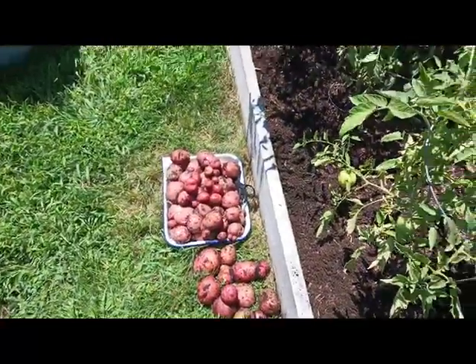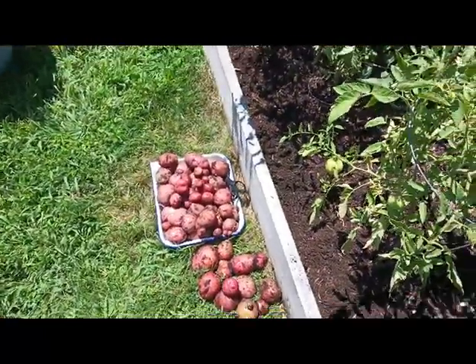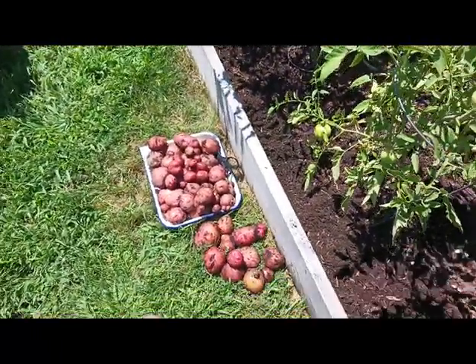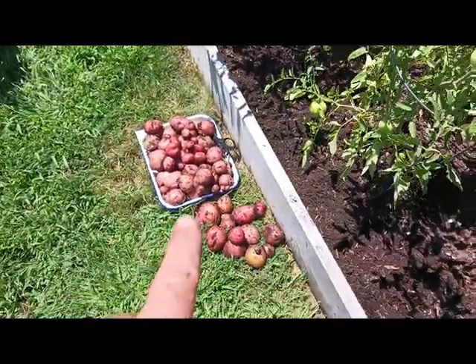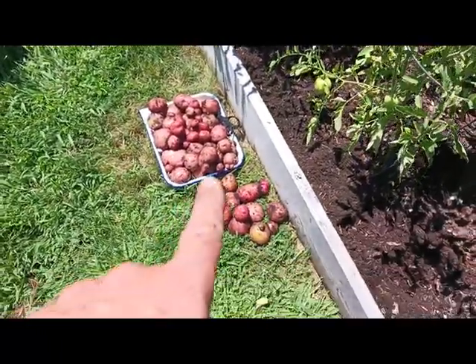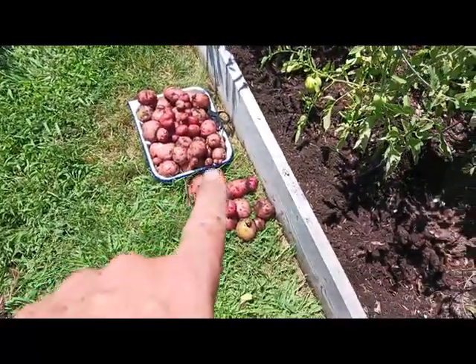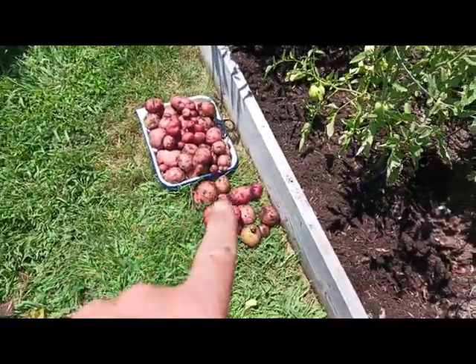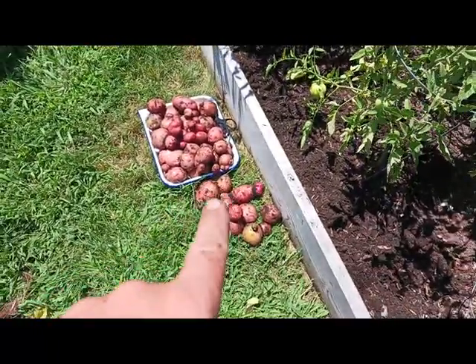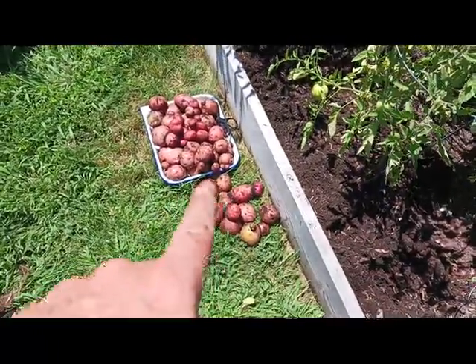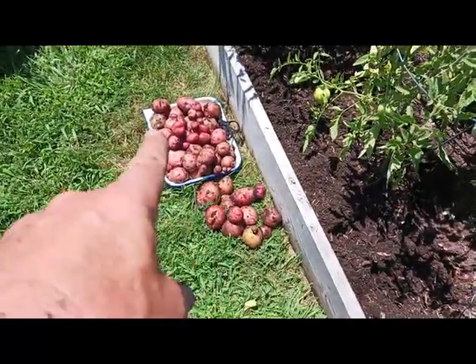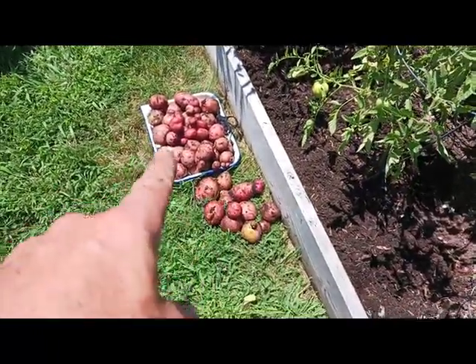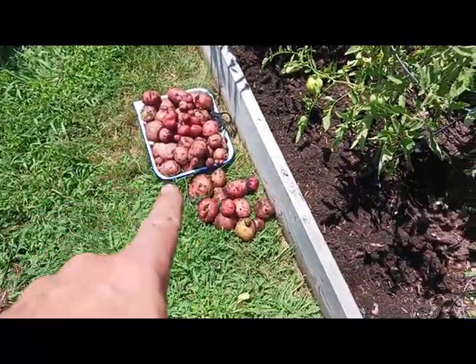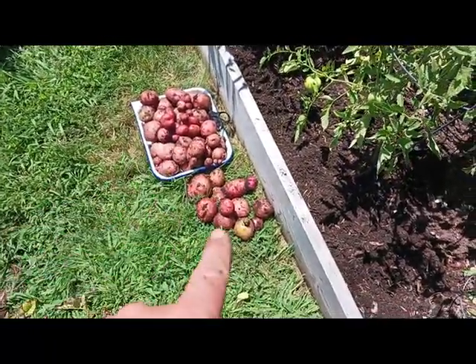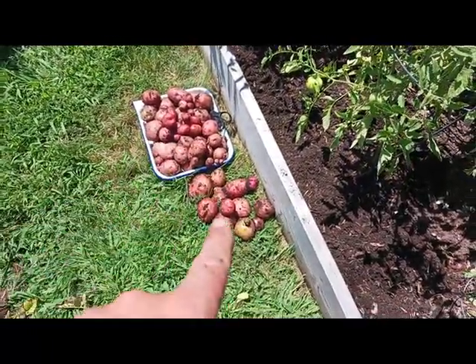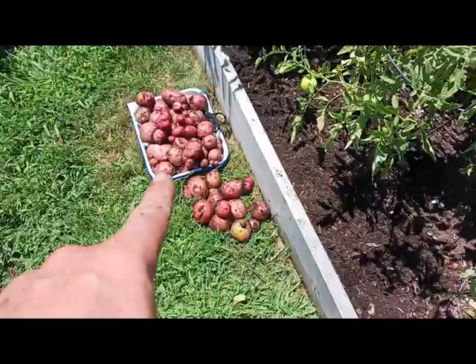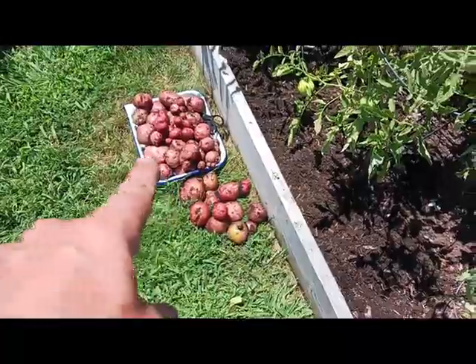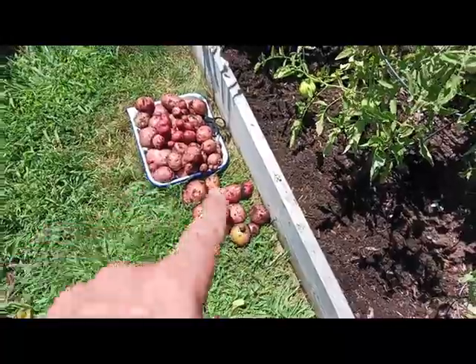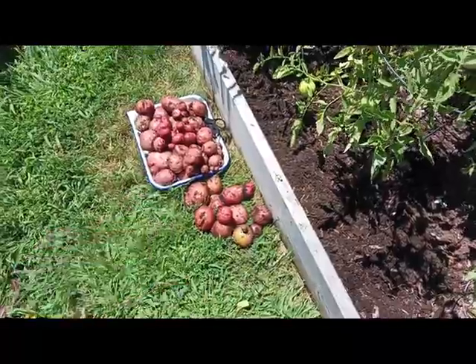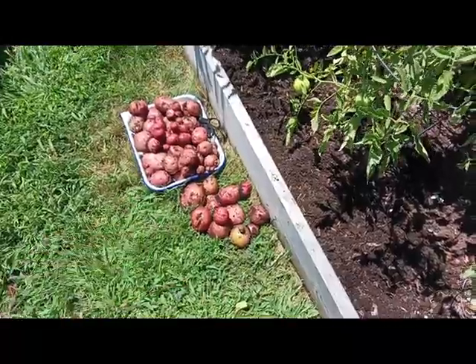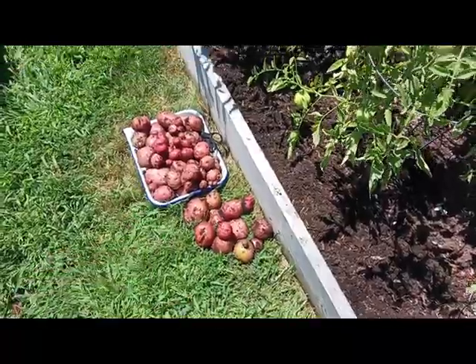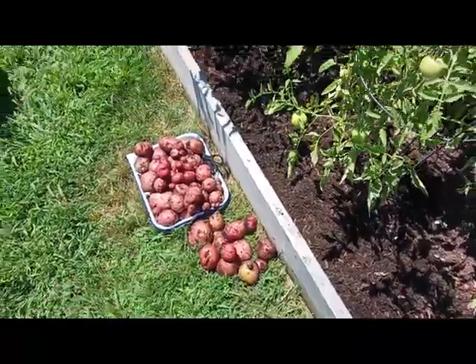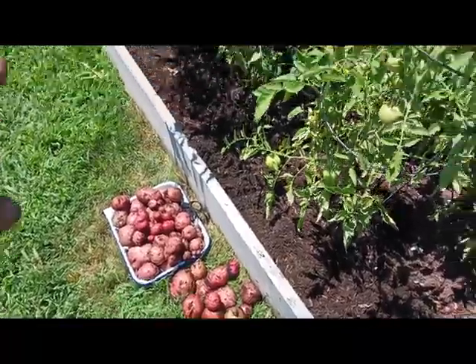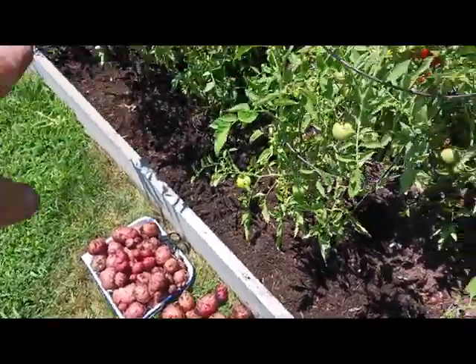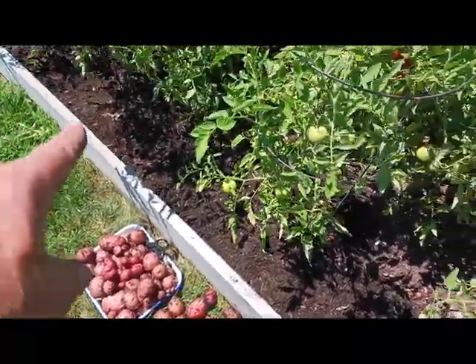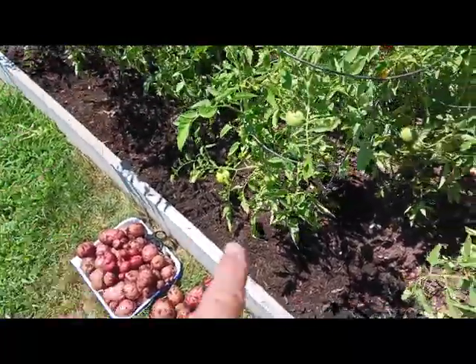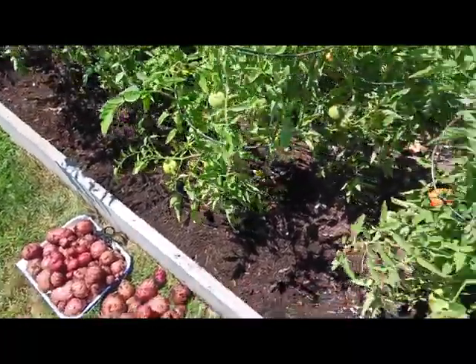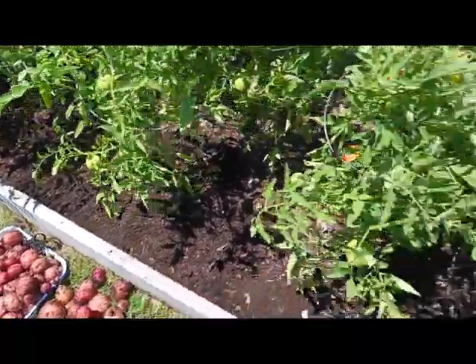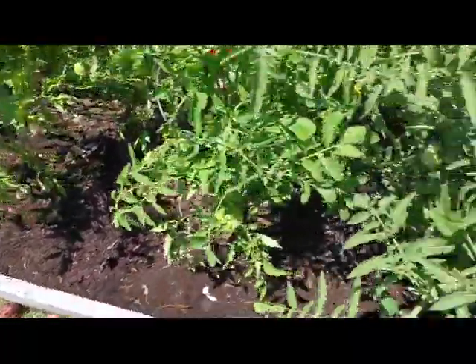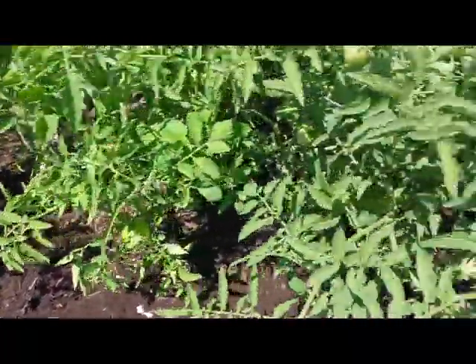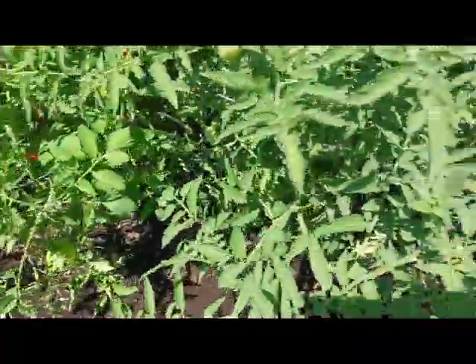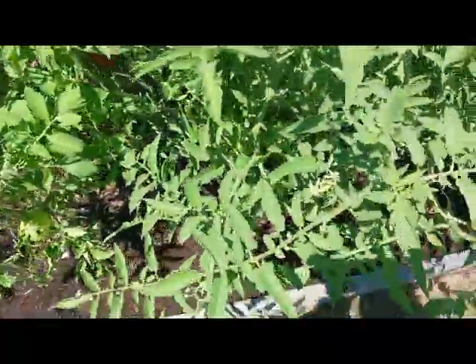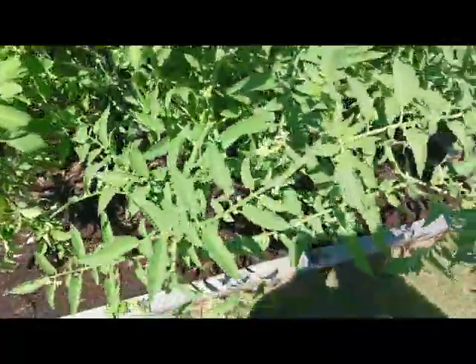There you have it, guys and gals. That's what came out of this little bed just right across here.